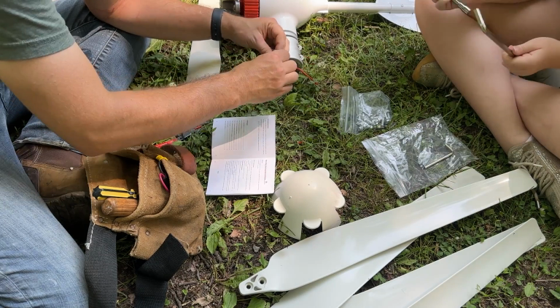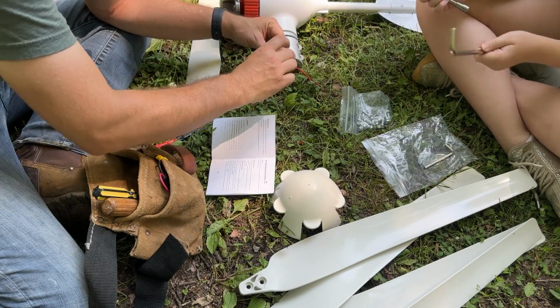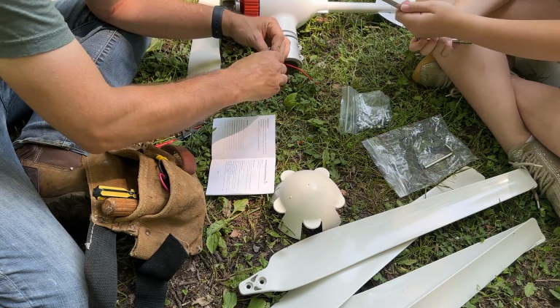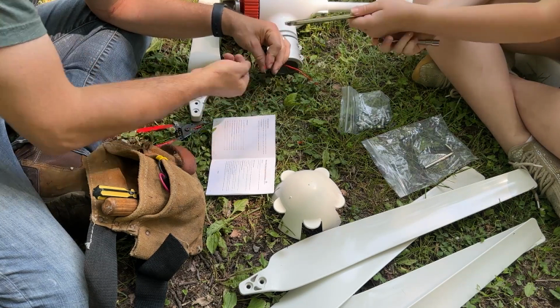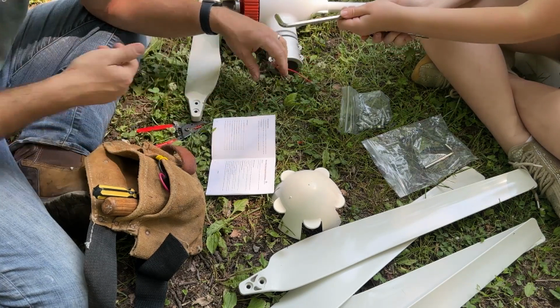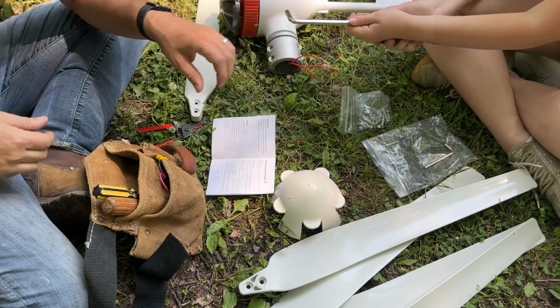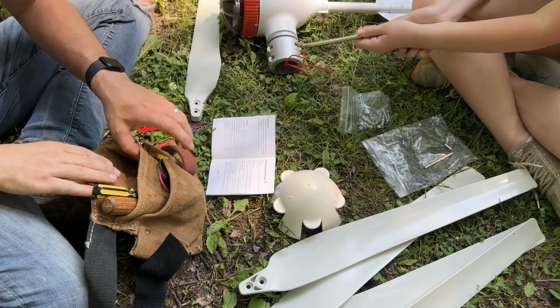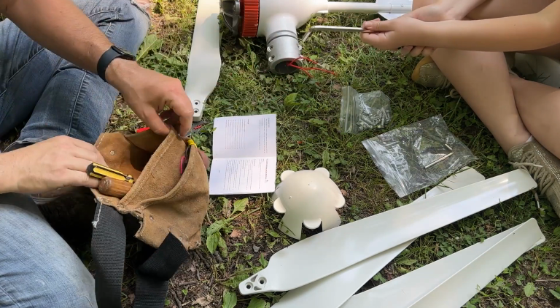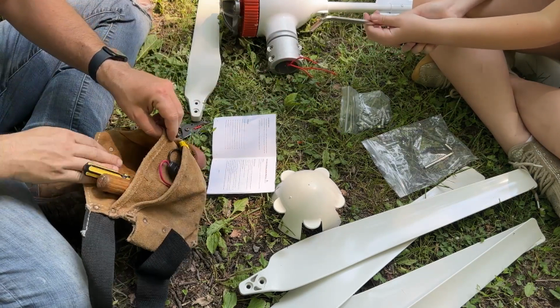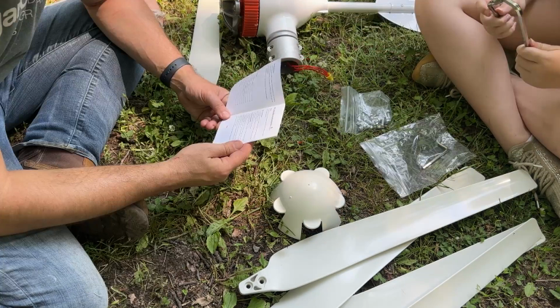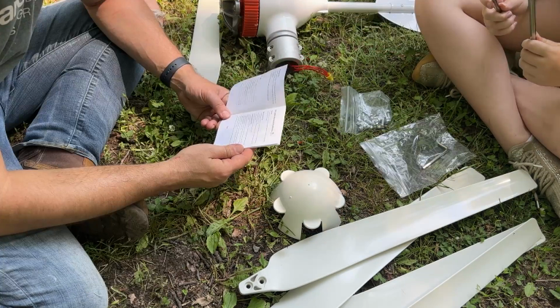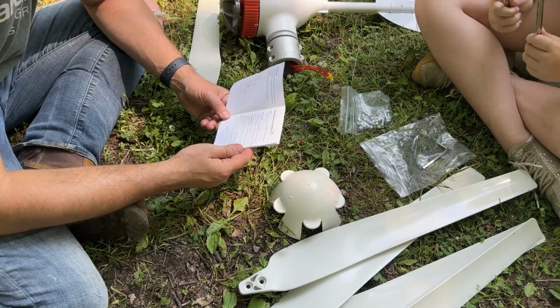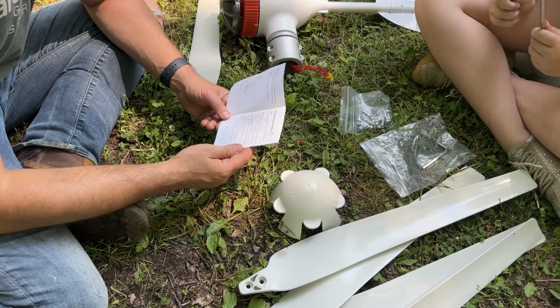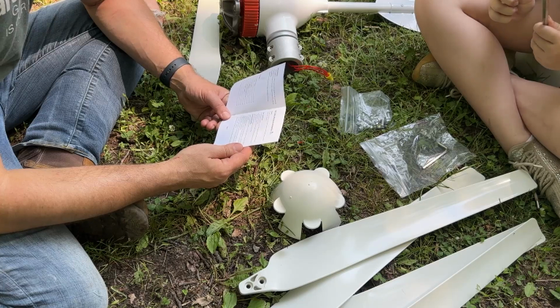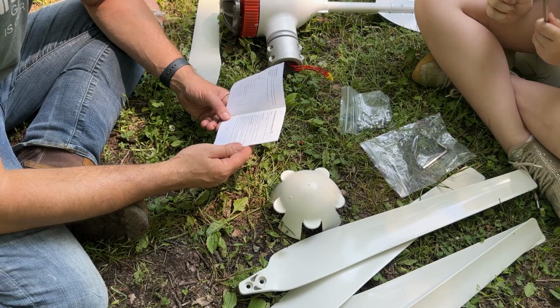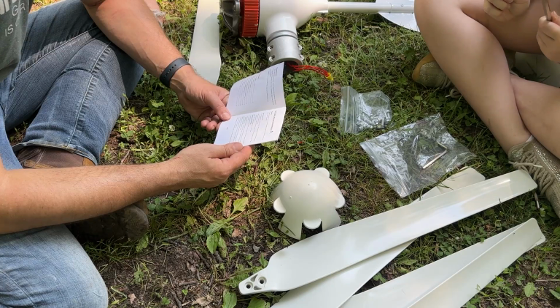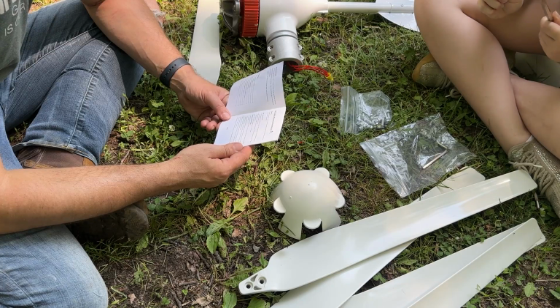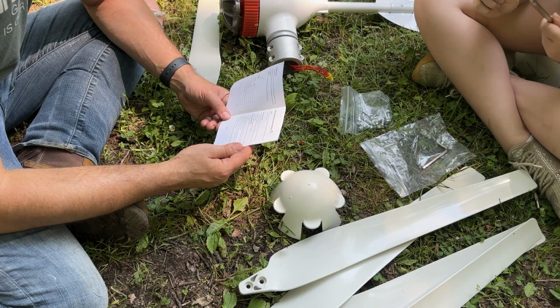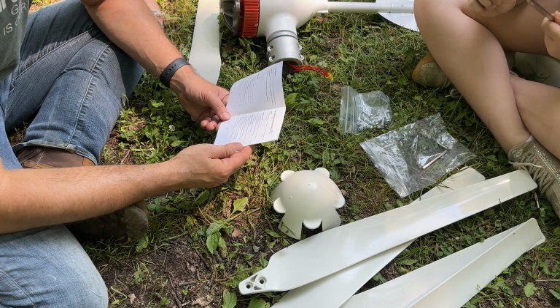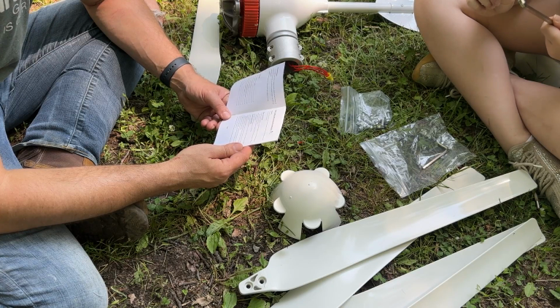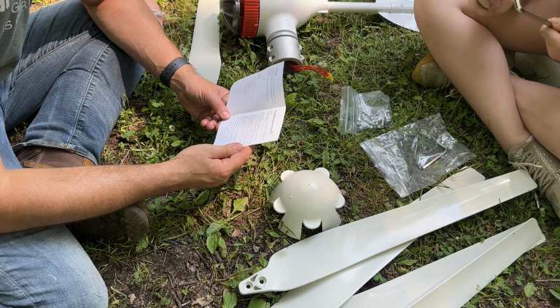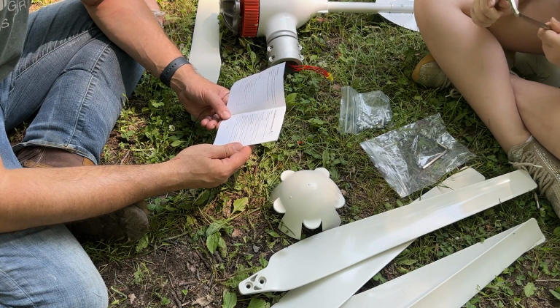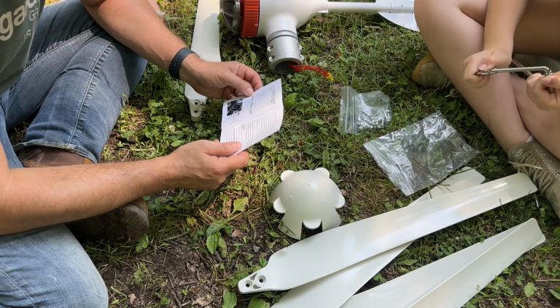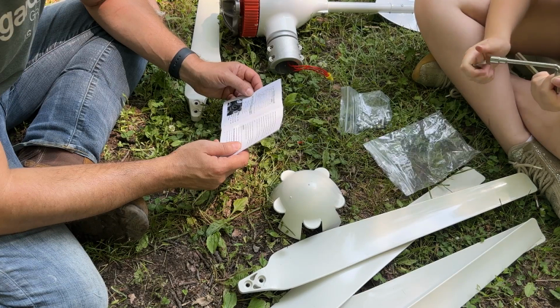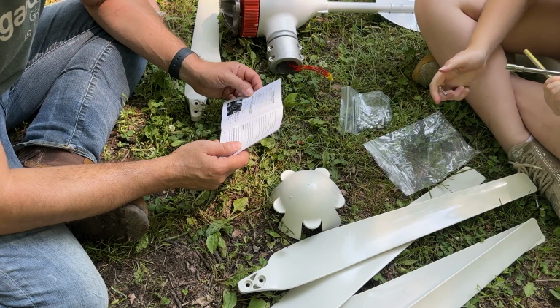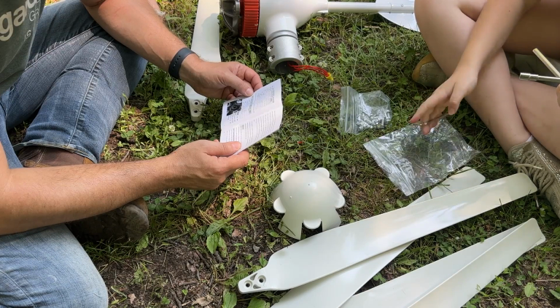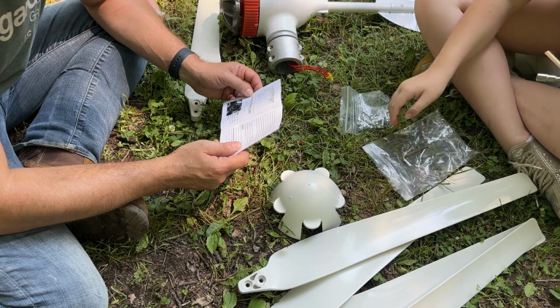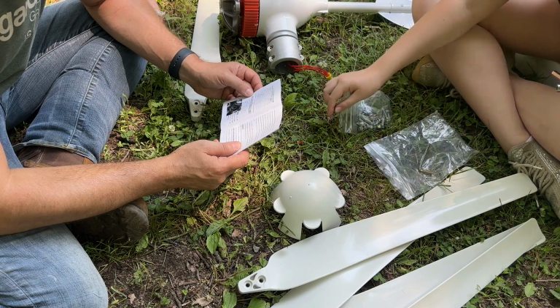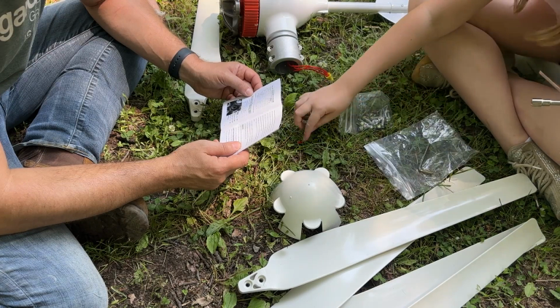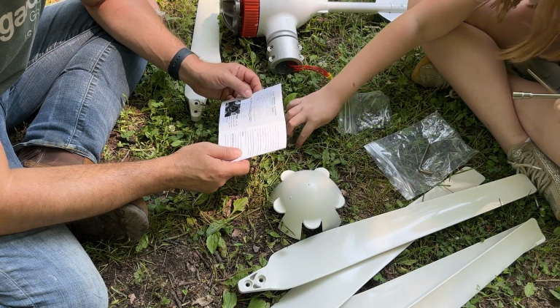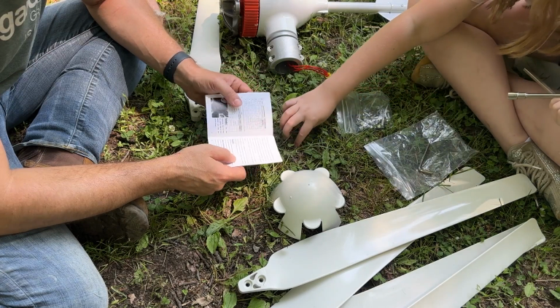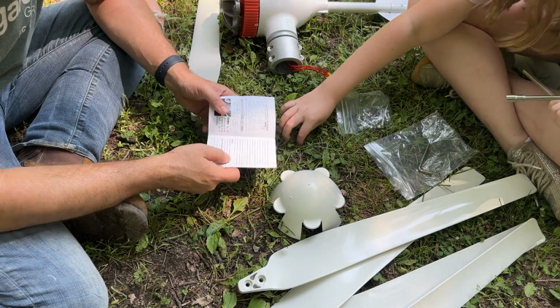Yeah, this is a huge Allen wrench. I do have a lightning rod somewhere. Dad, are you littering? You're trying to kill the turtles?